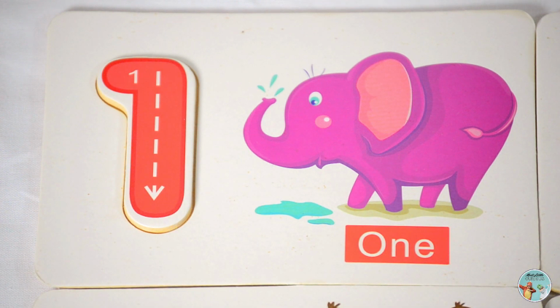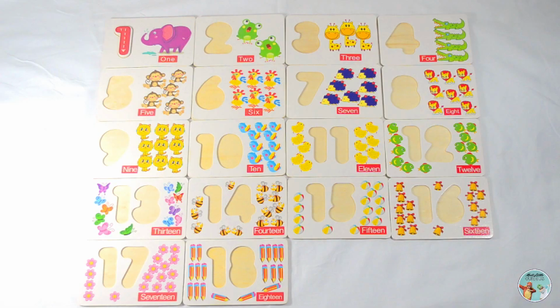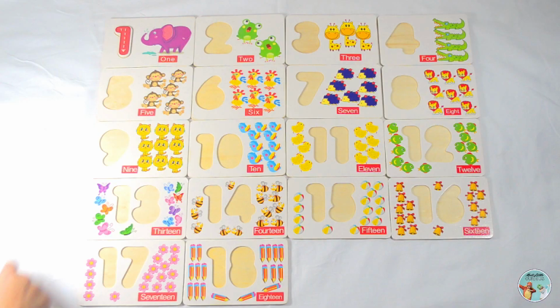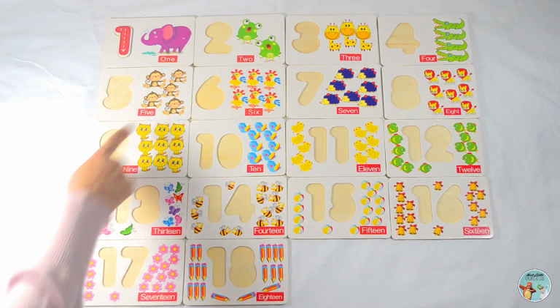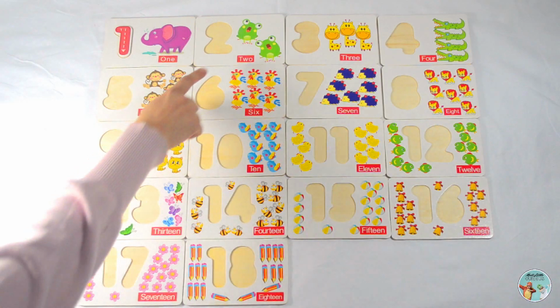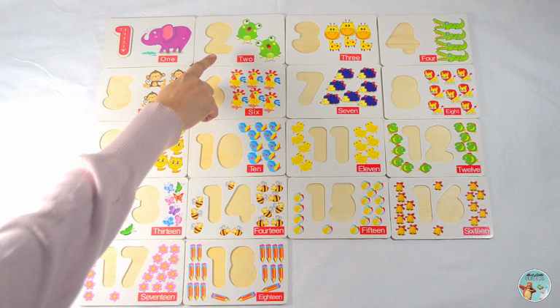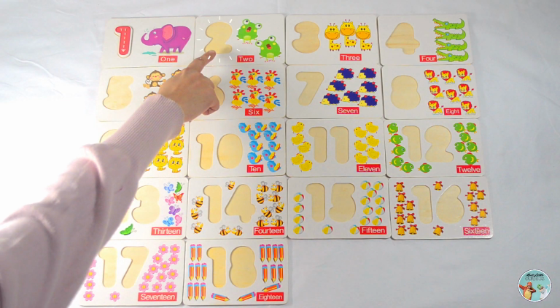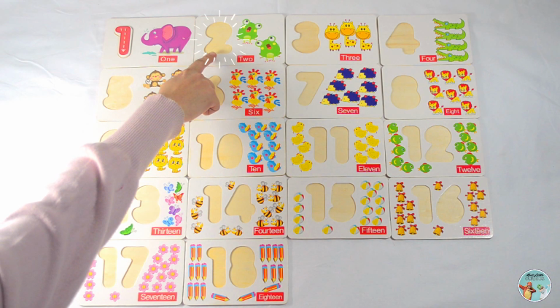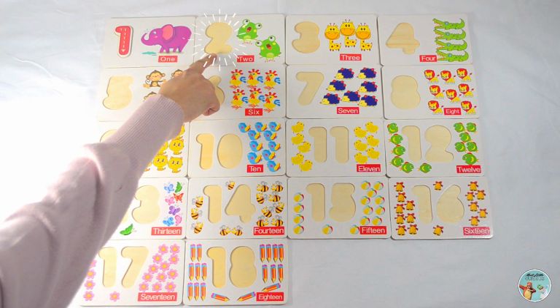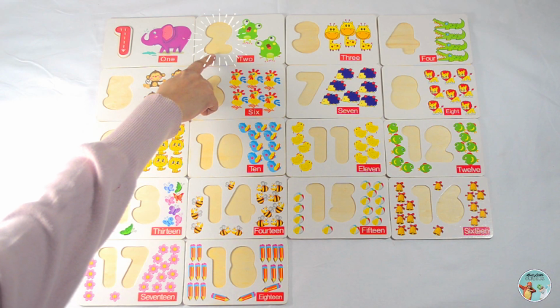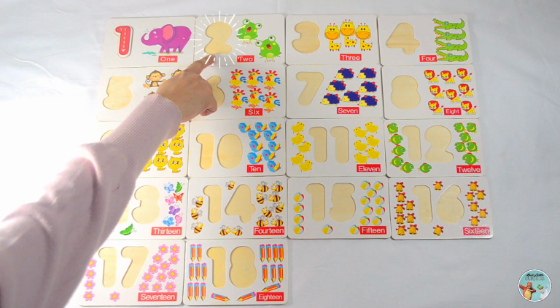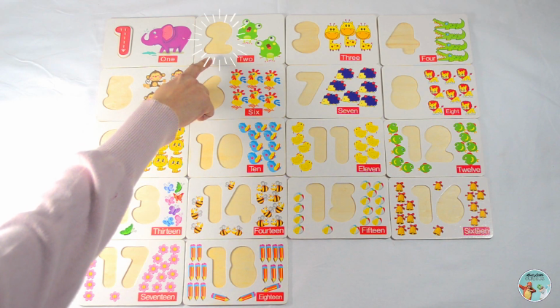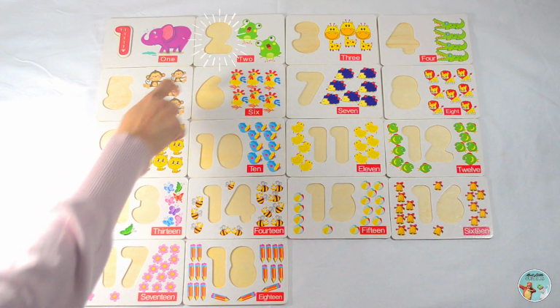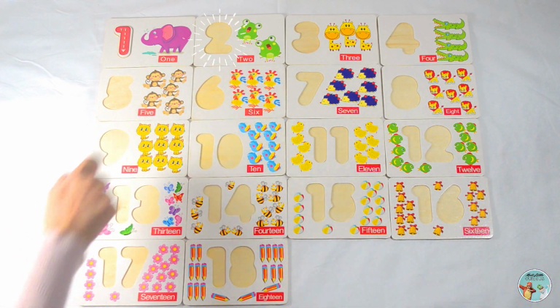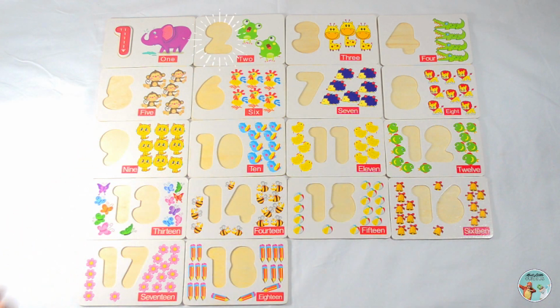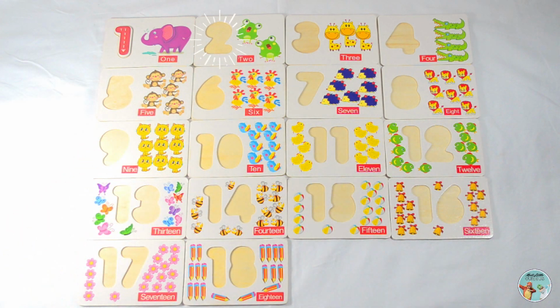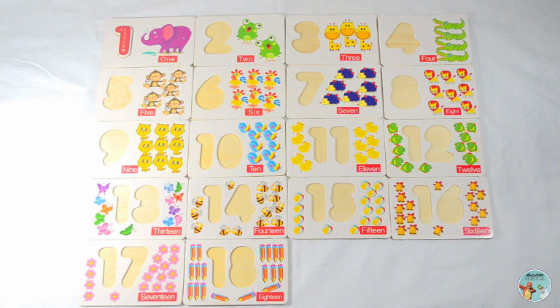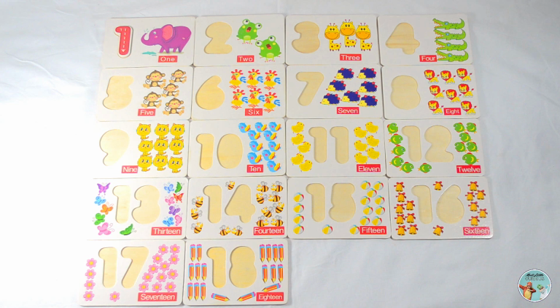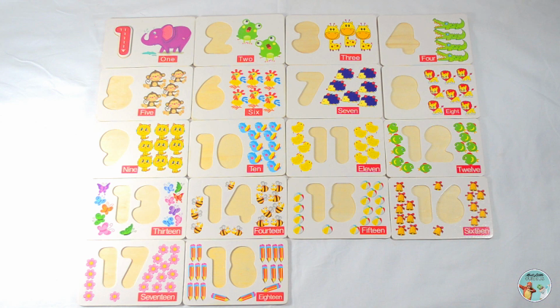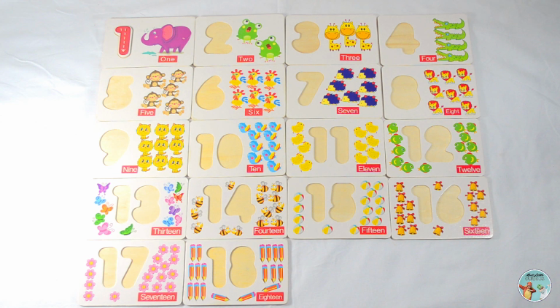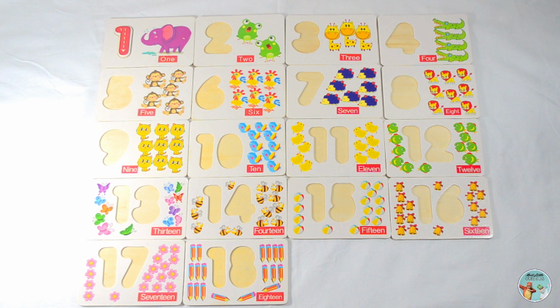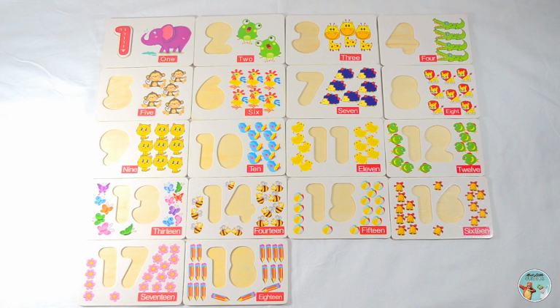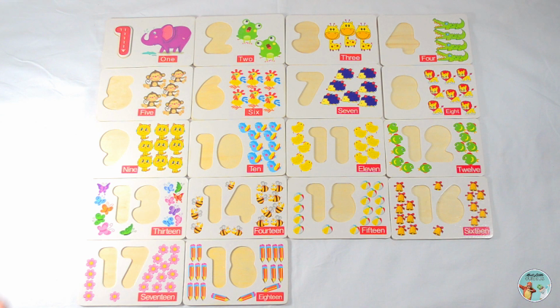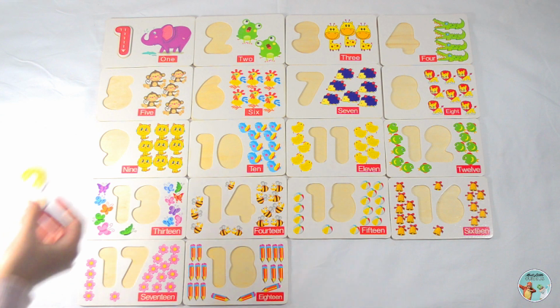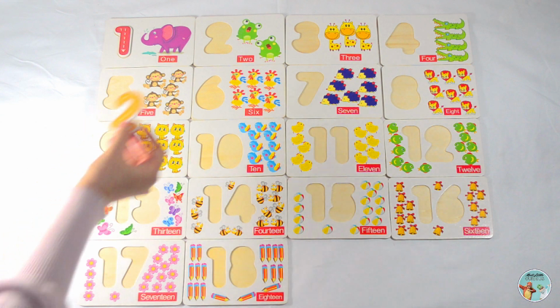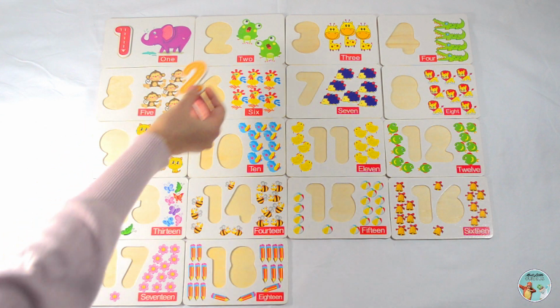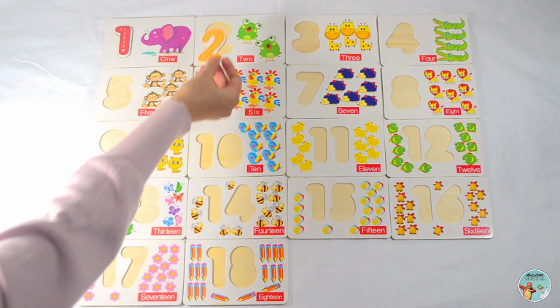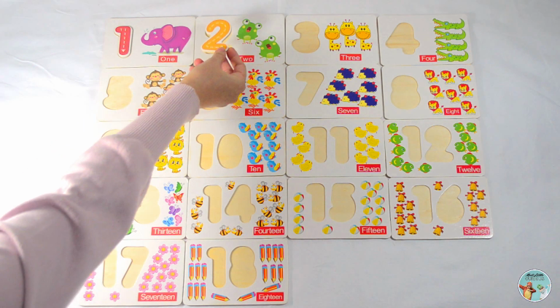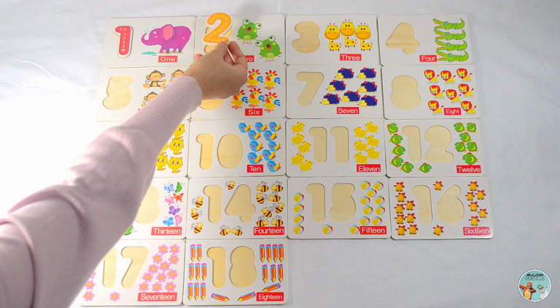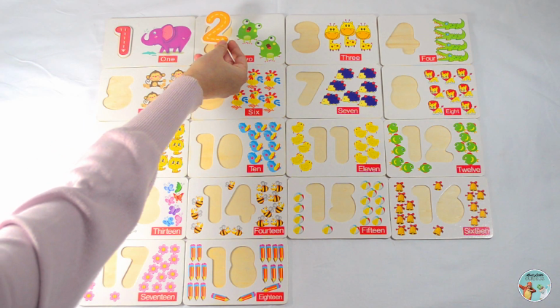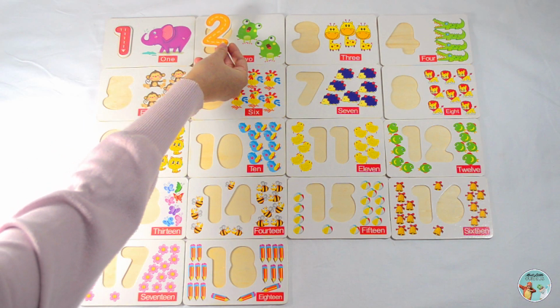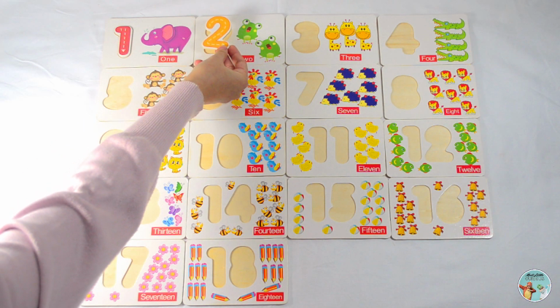So which number comes after the number one? Yes, number two.